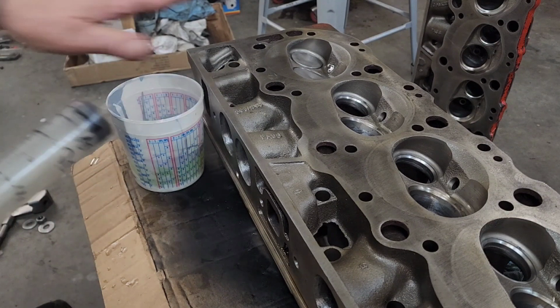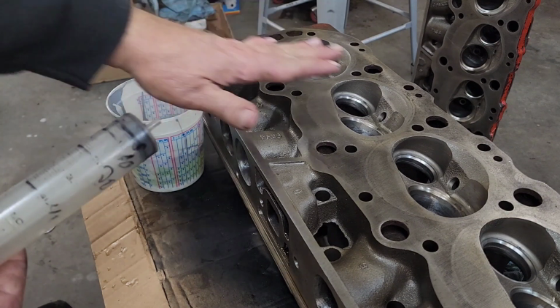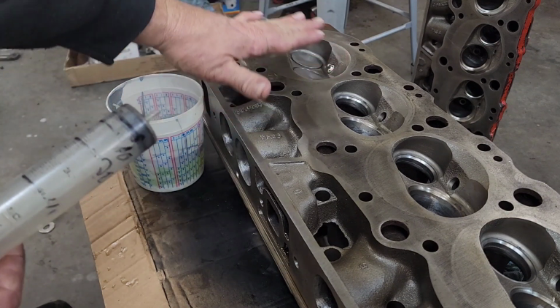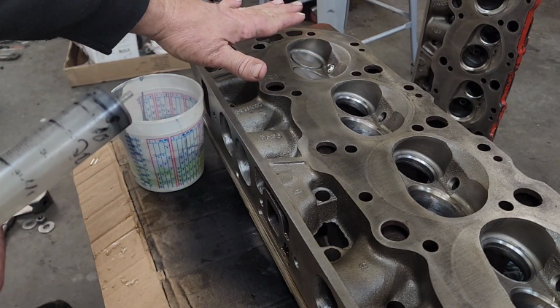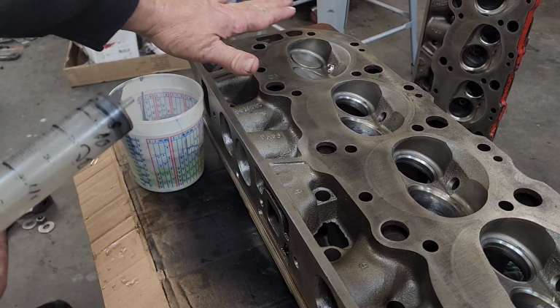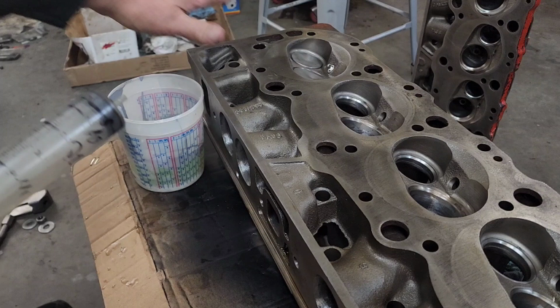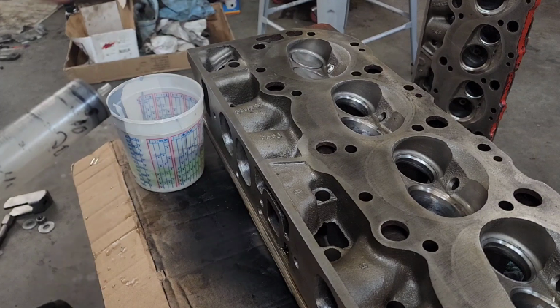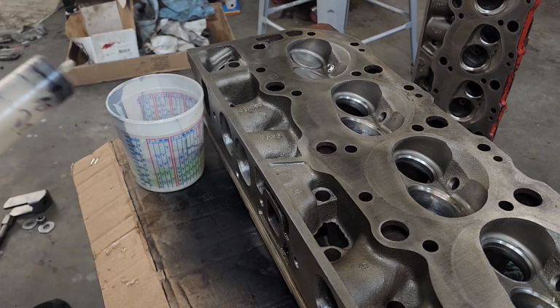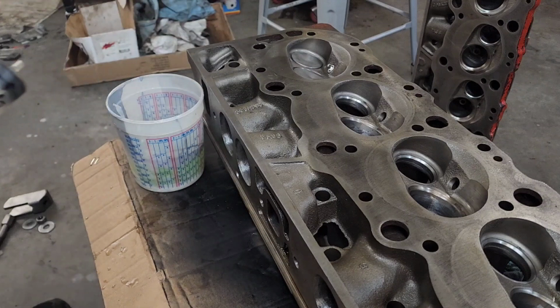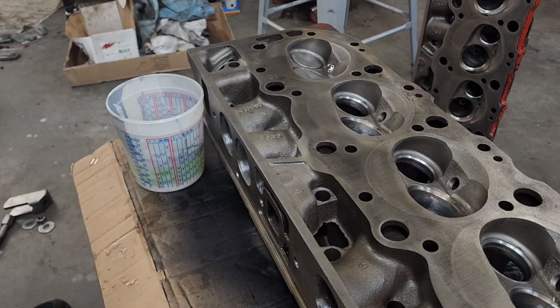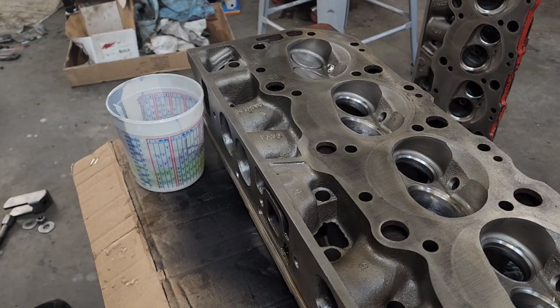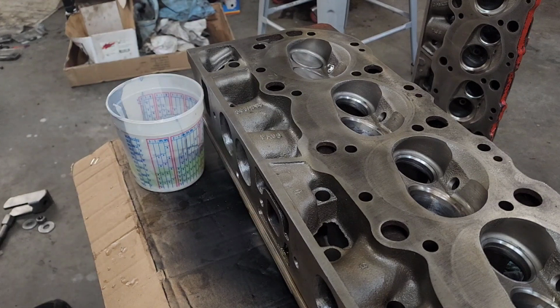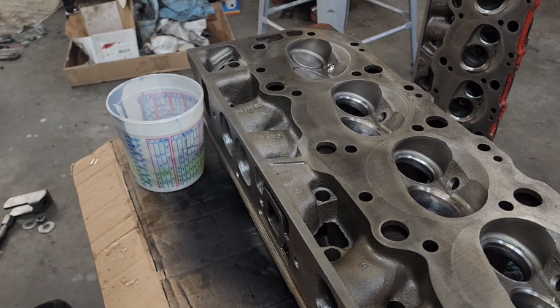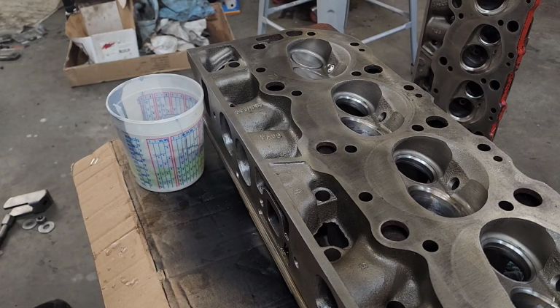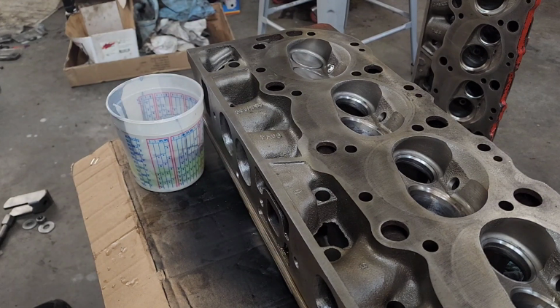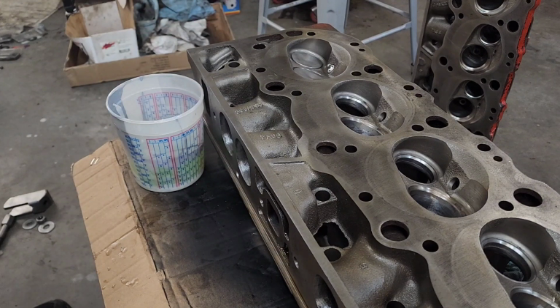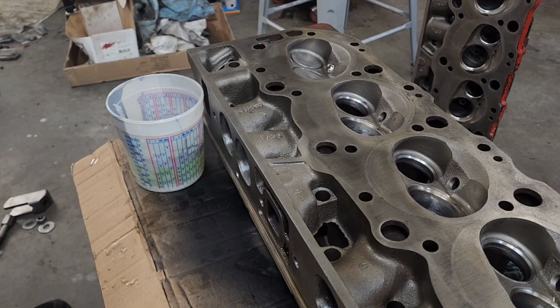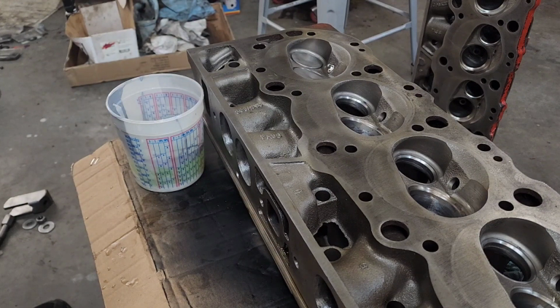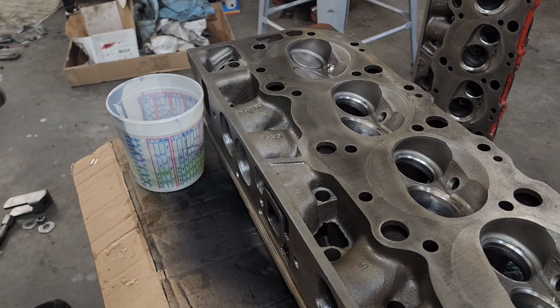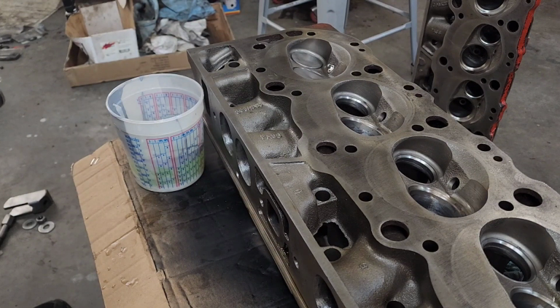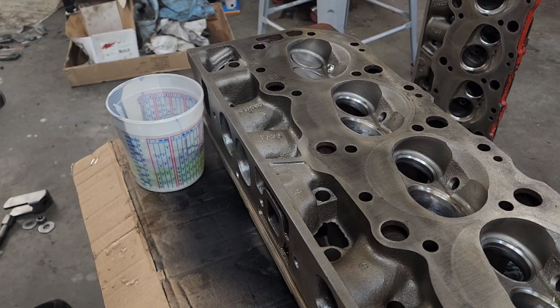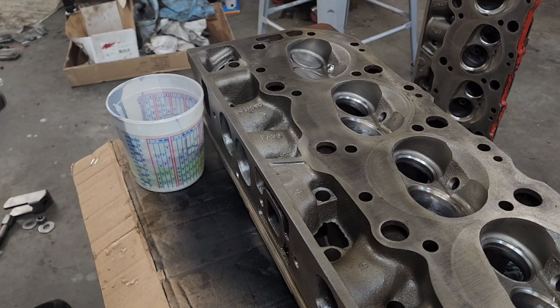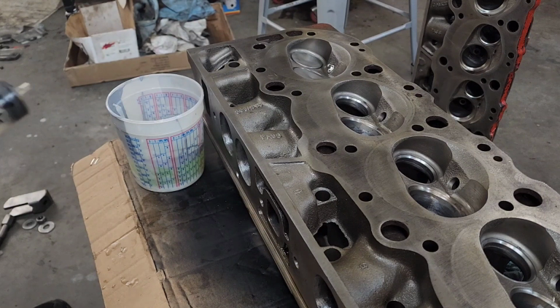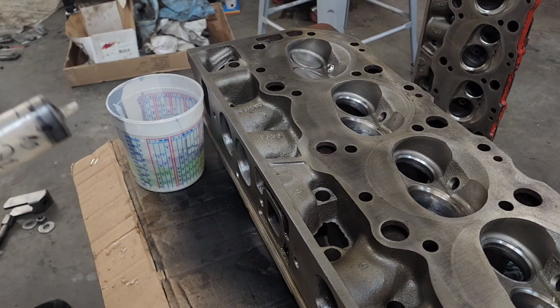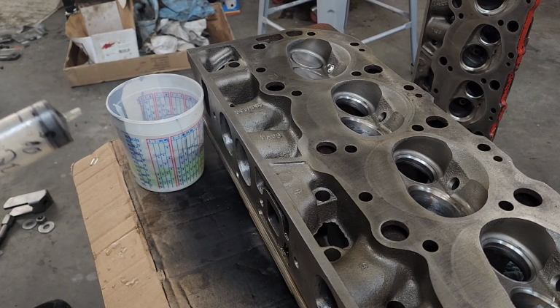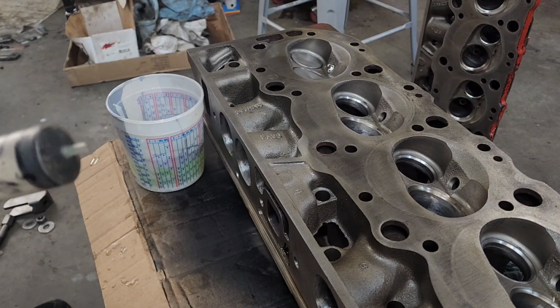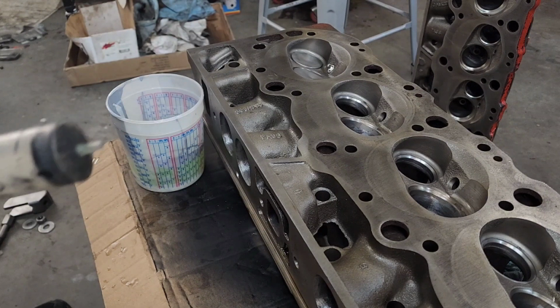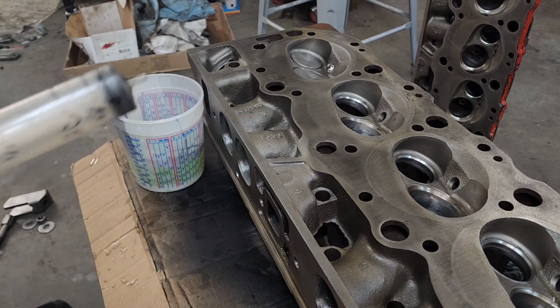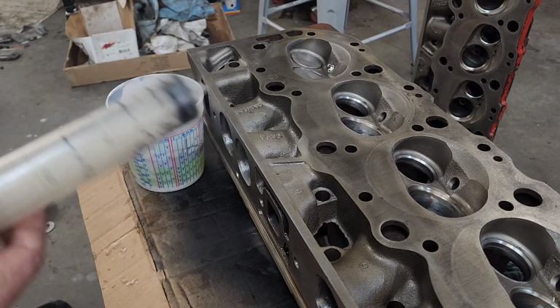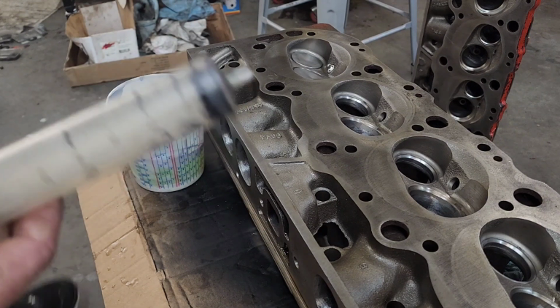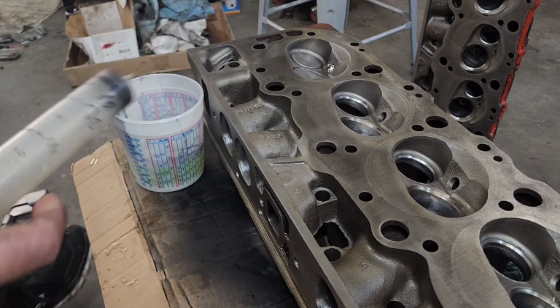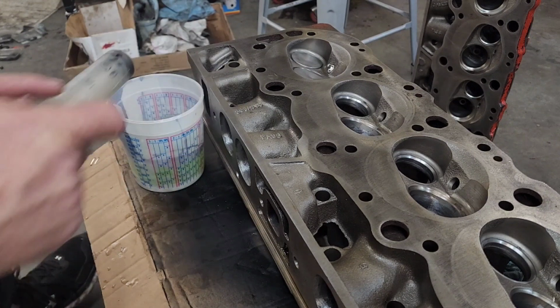Without the plexiglass you're only going to get it within one or two CCs, but this is how I do it.